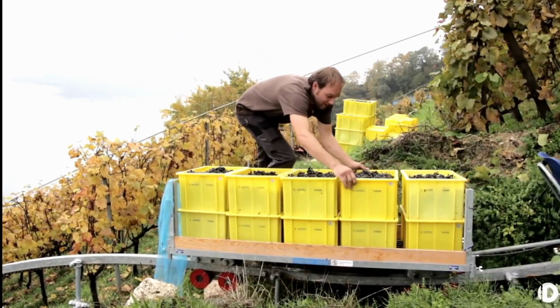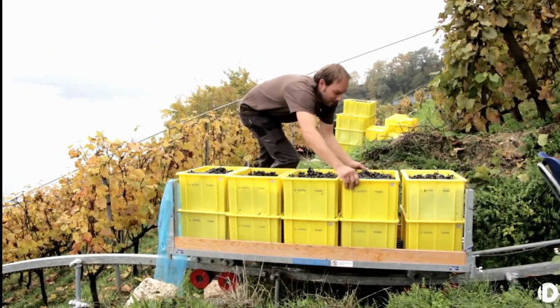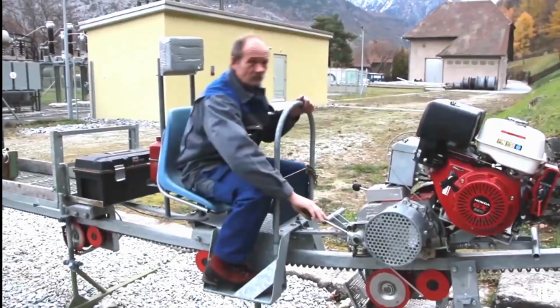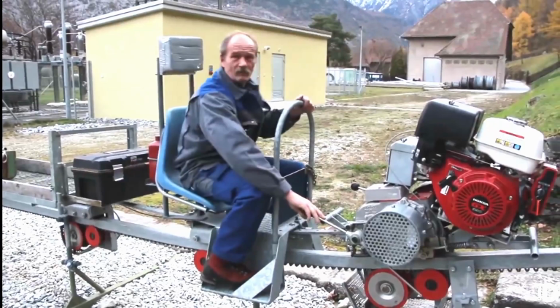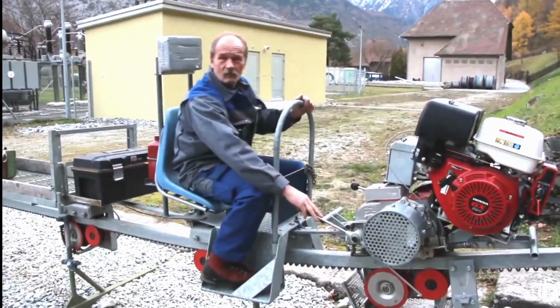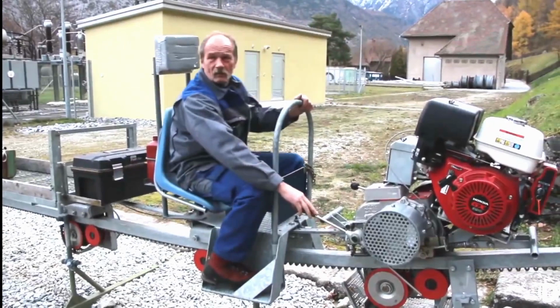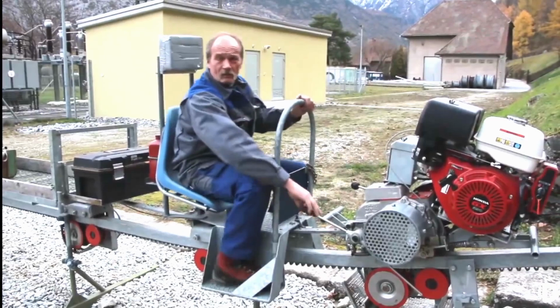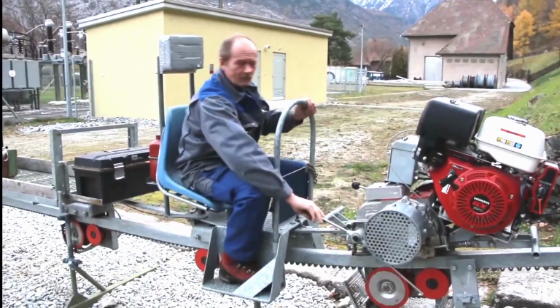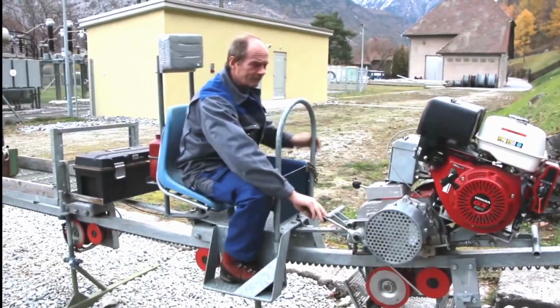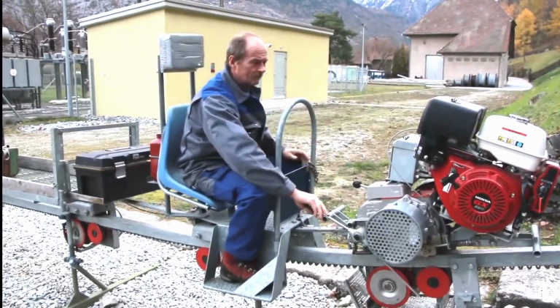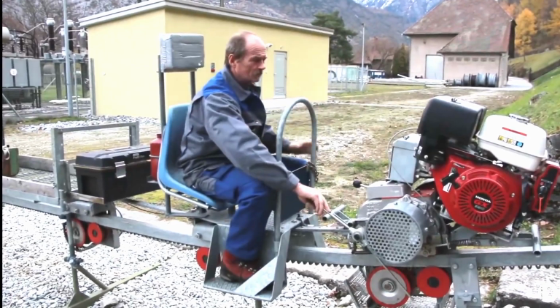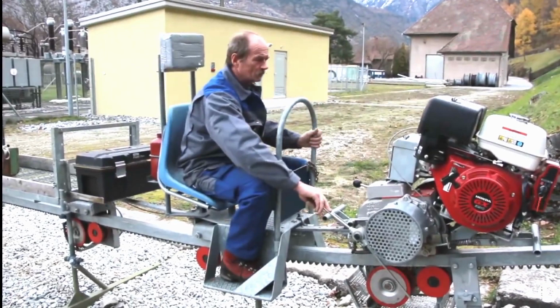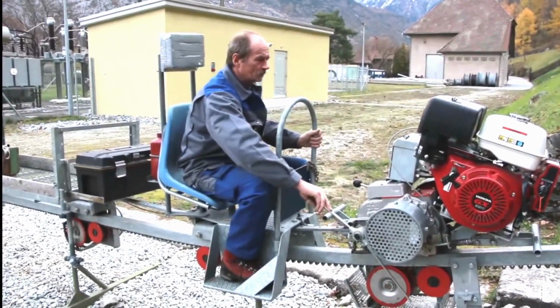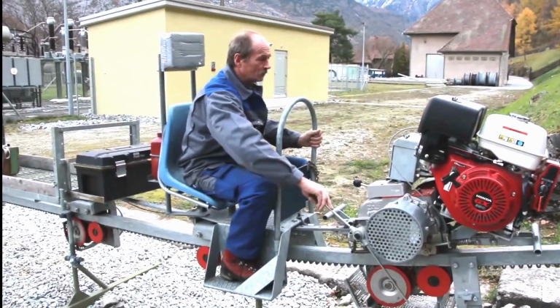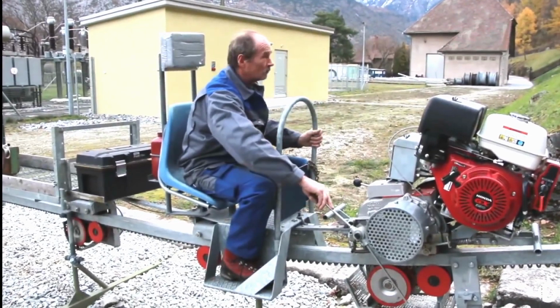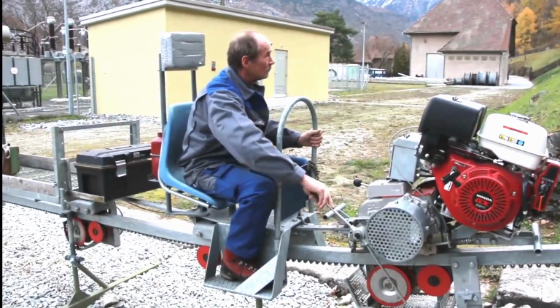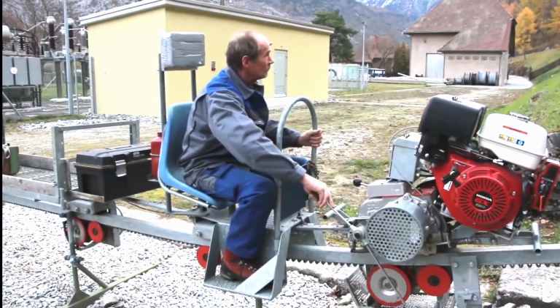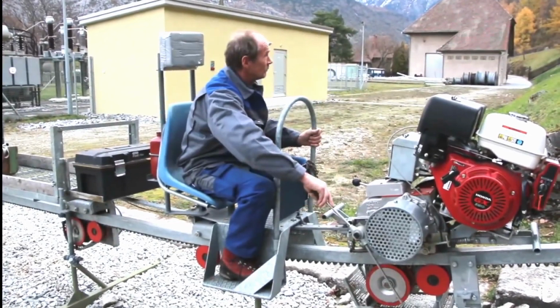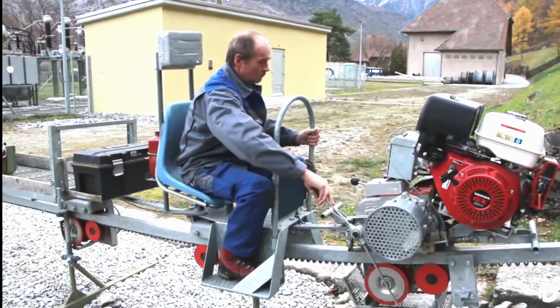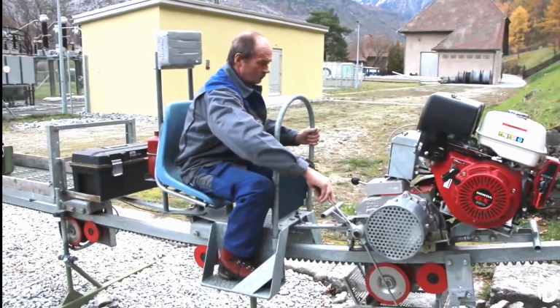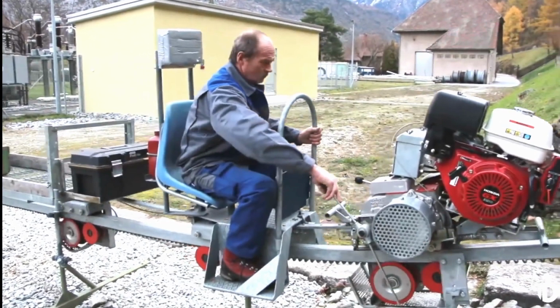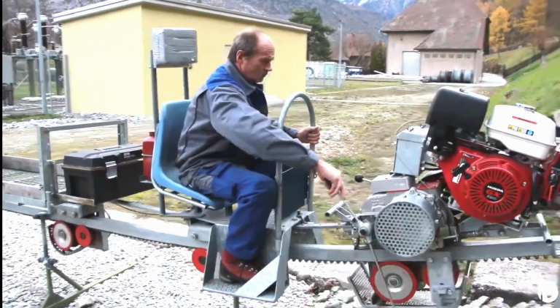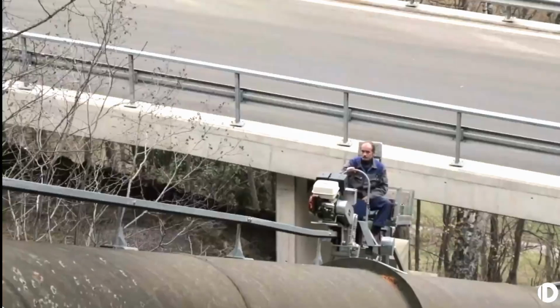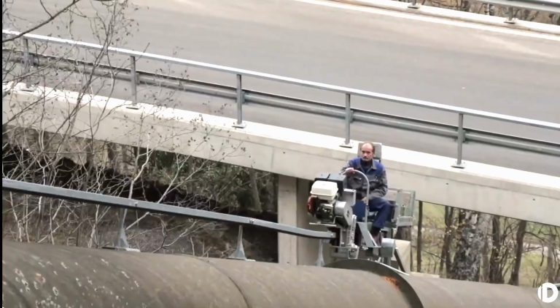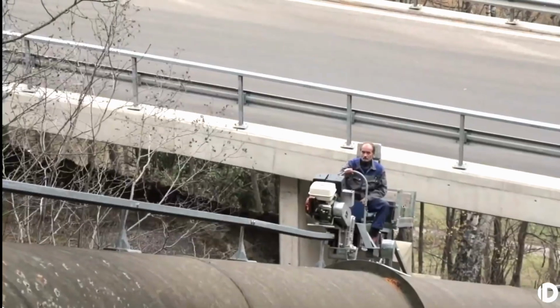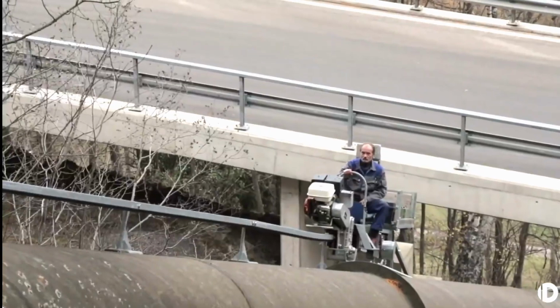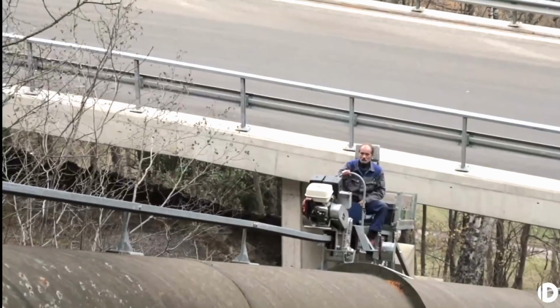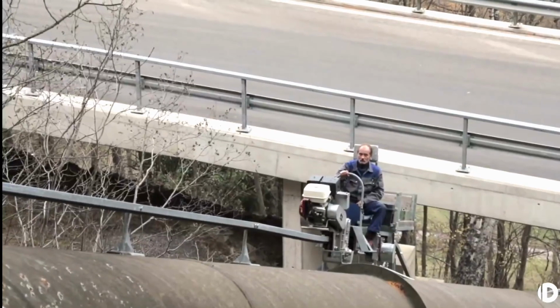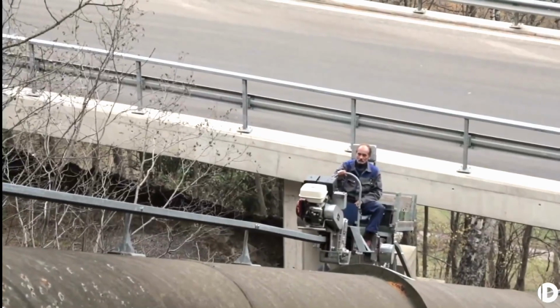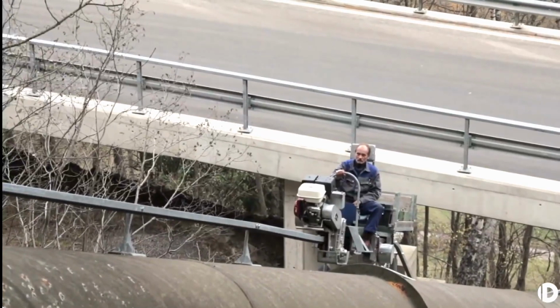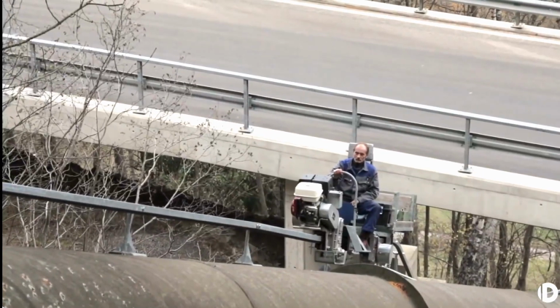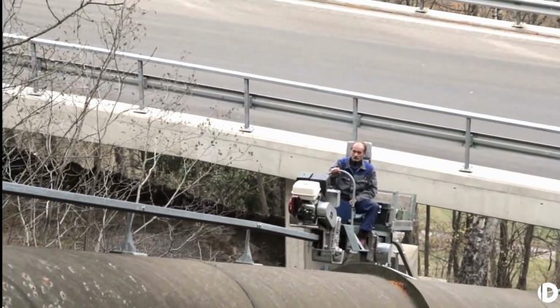Should work operations halt, the system's modular architecture makes for simple and economical dismantling.